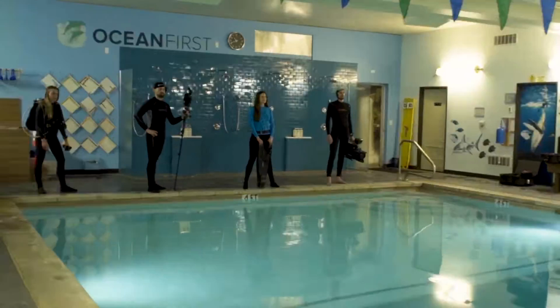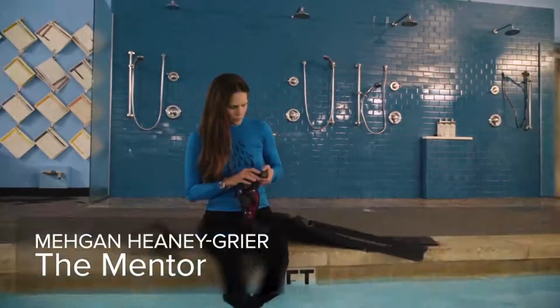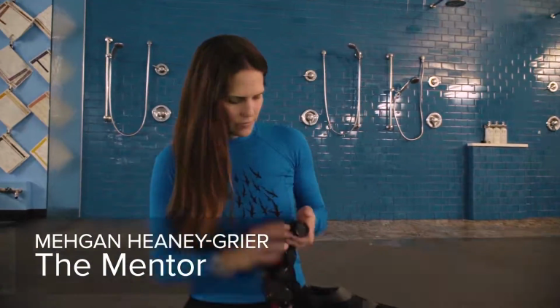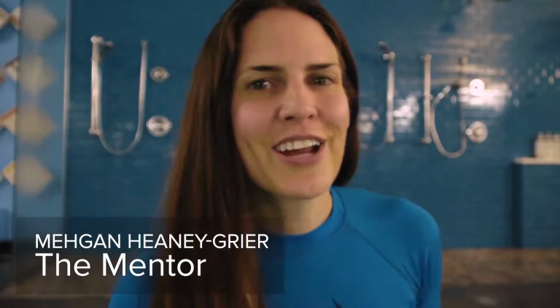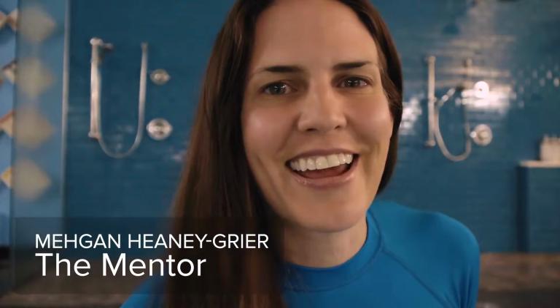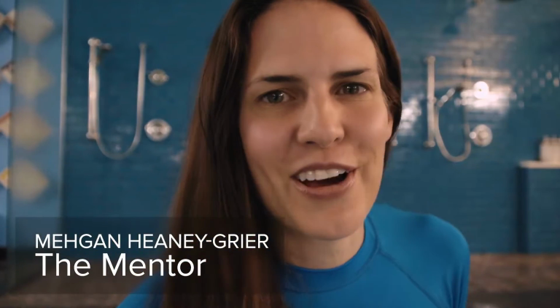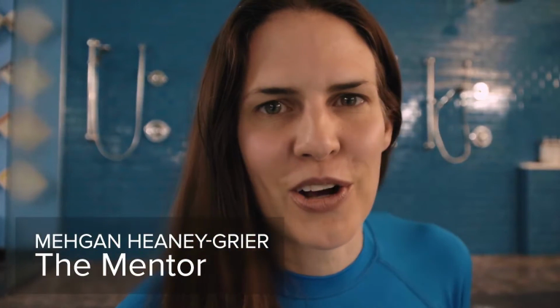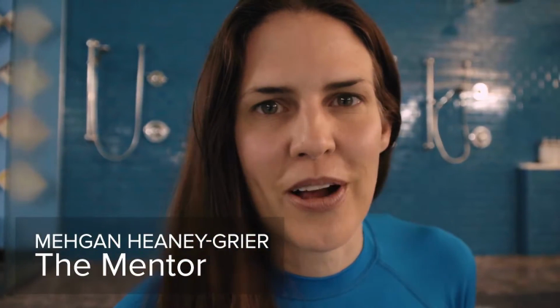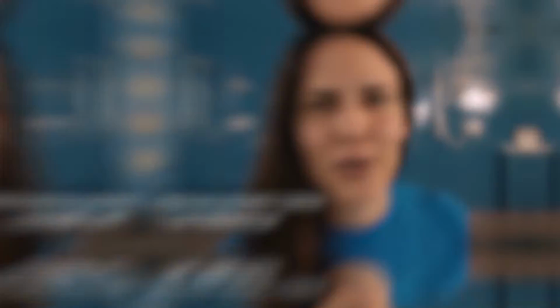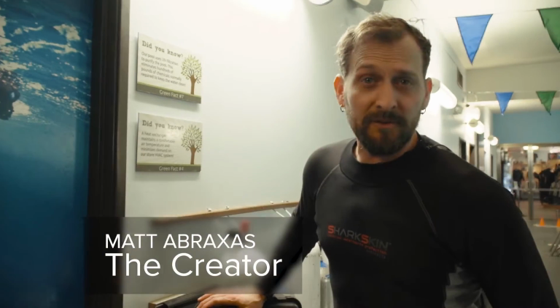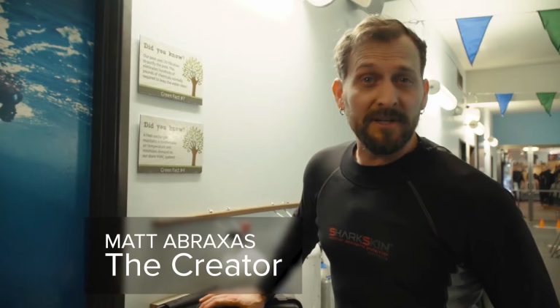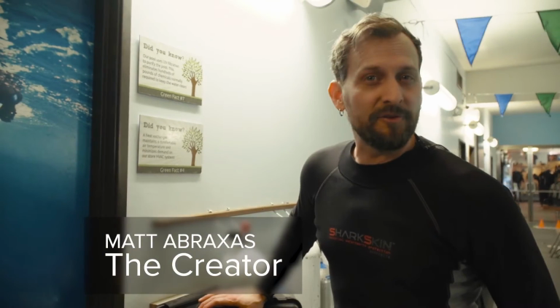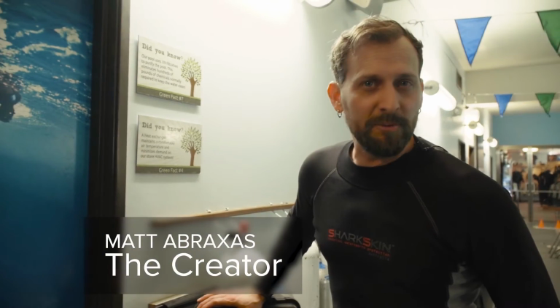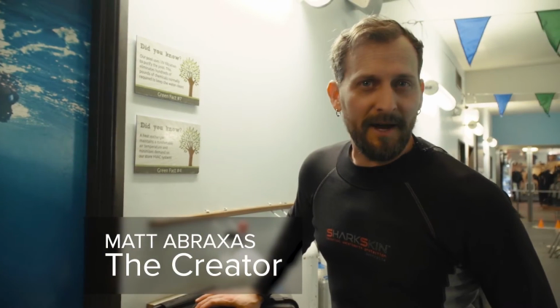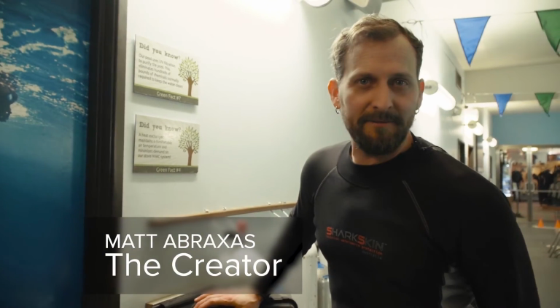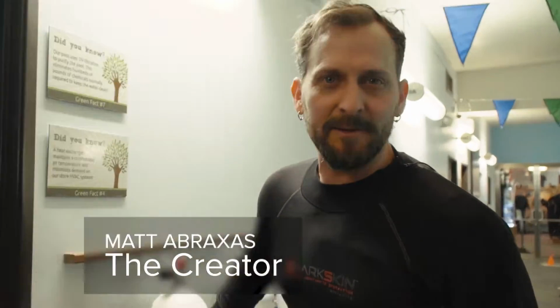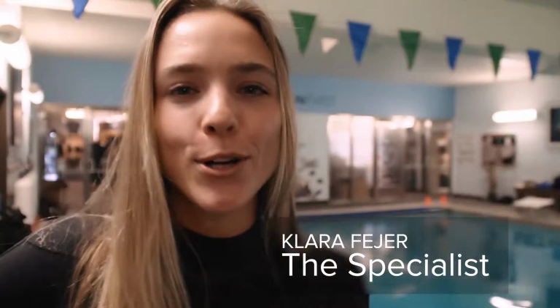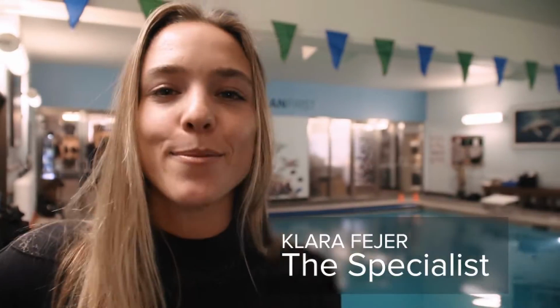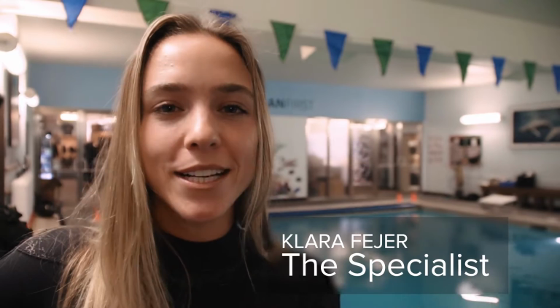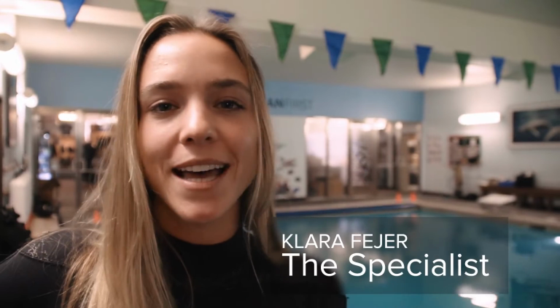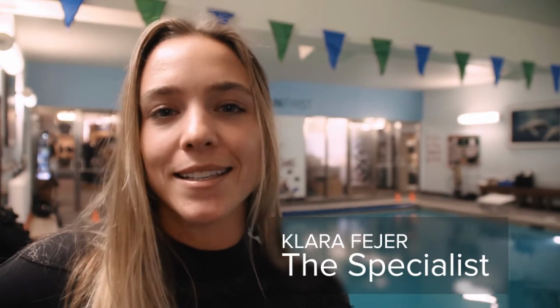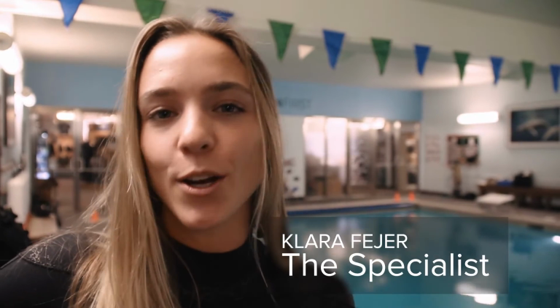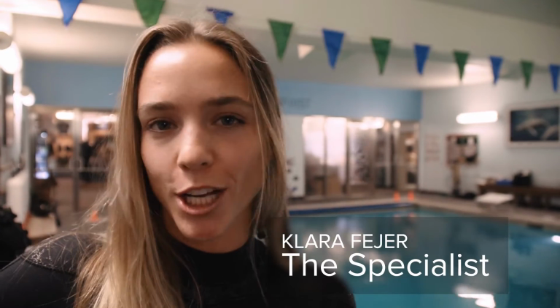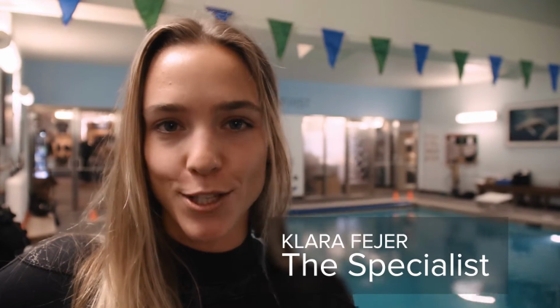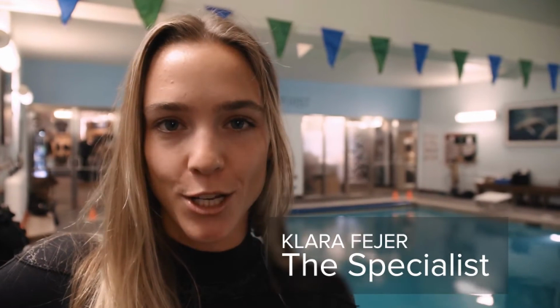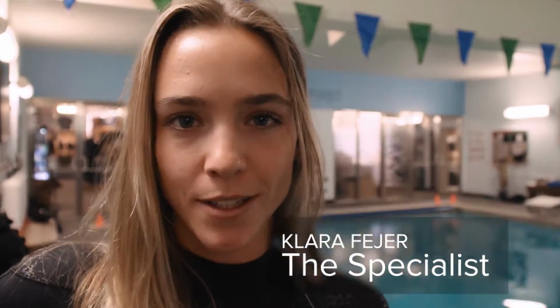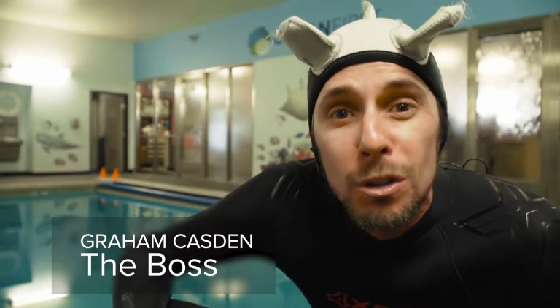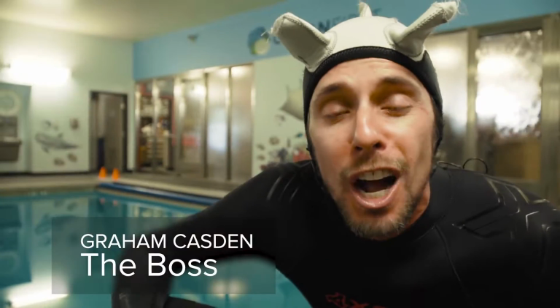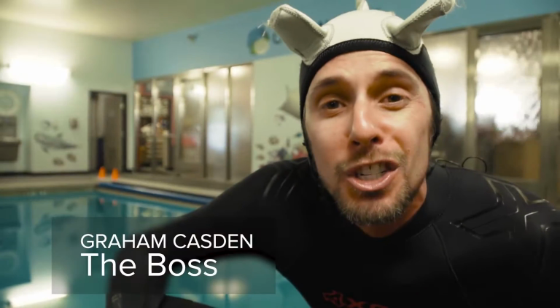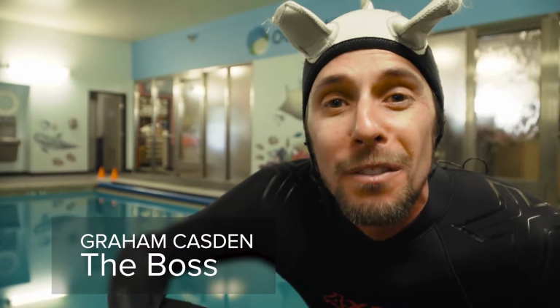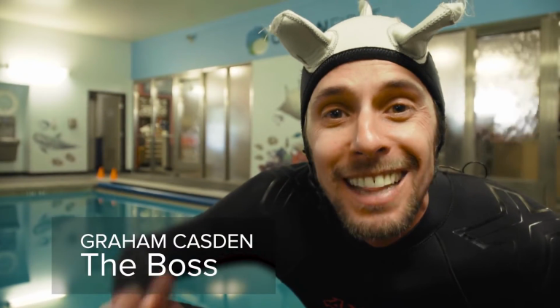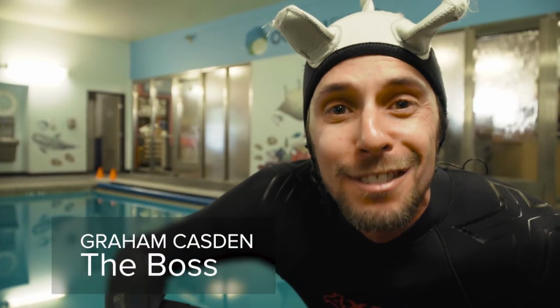We're here in landlocked Colorado, teaching kids to scuba dive and the importance of marine science and ocean conservation through a scholarship of a lifetime.